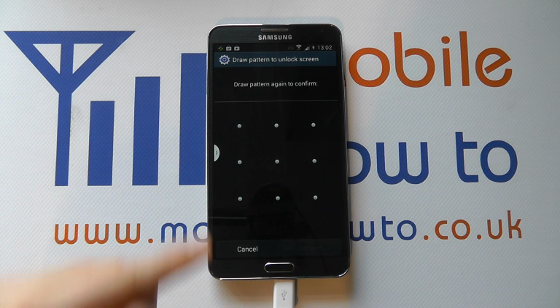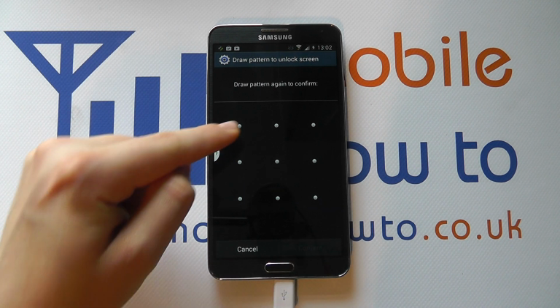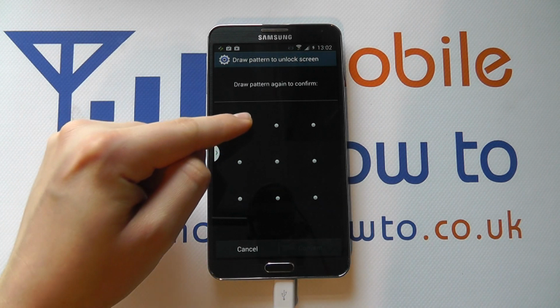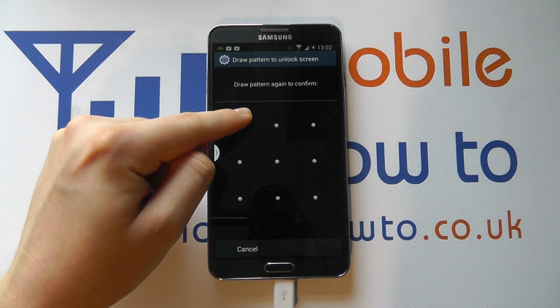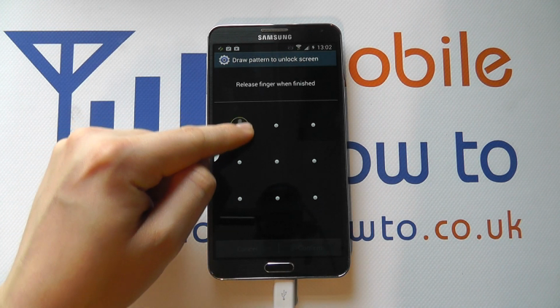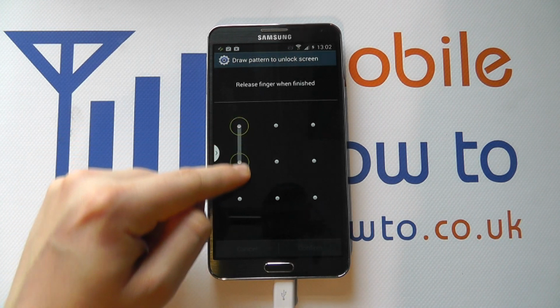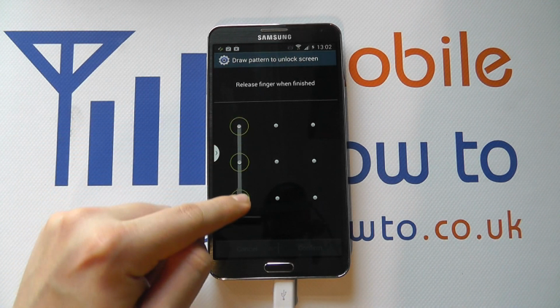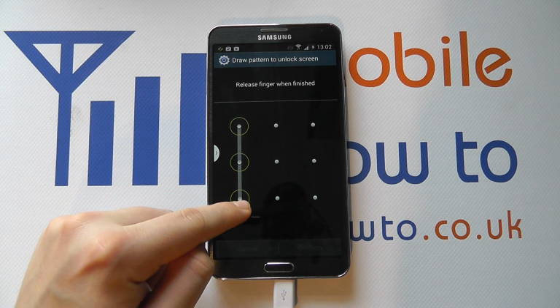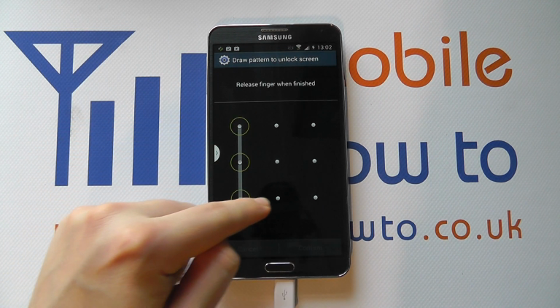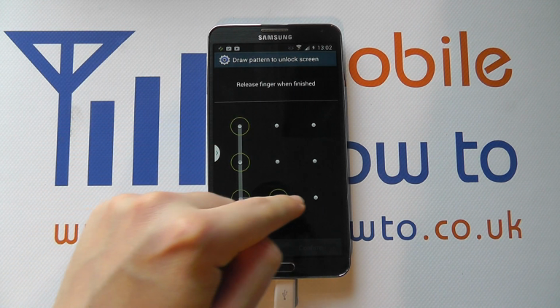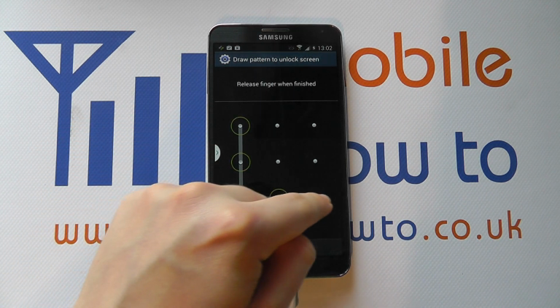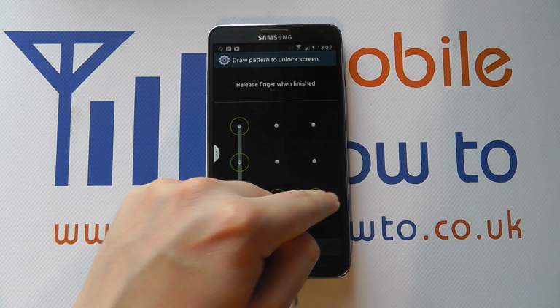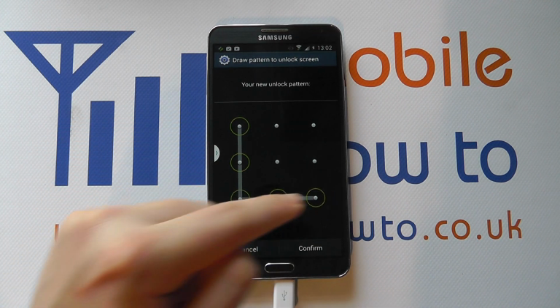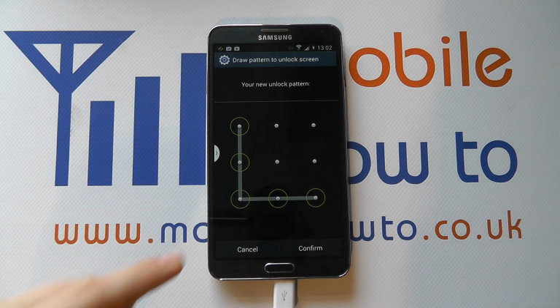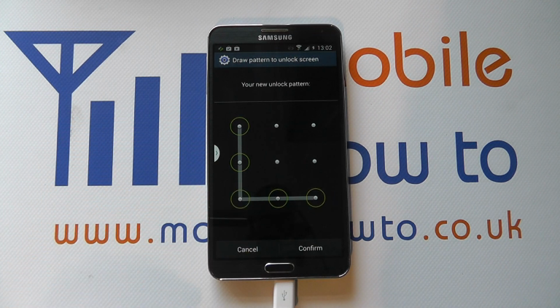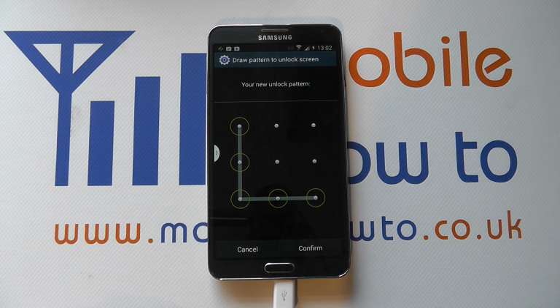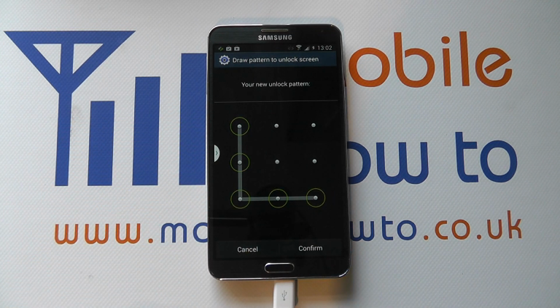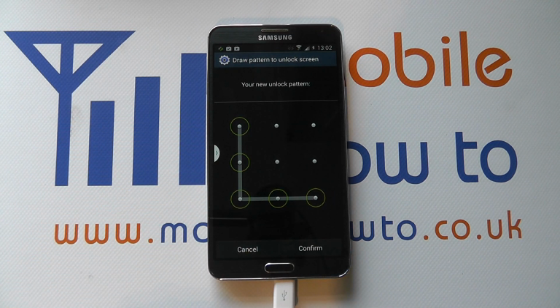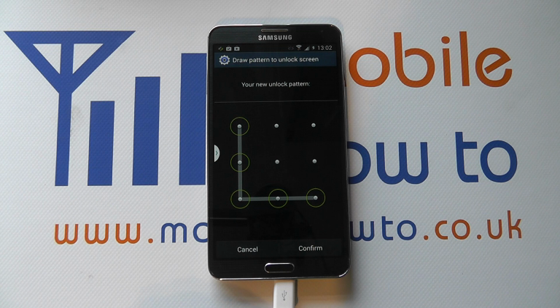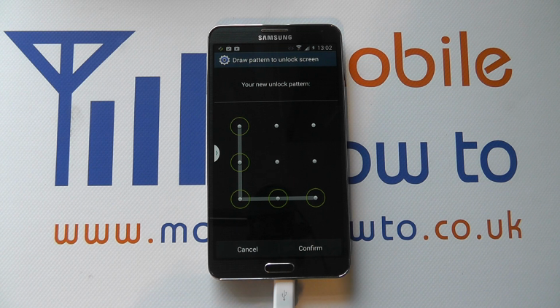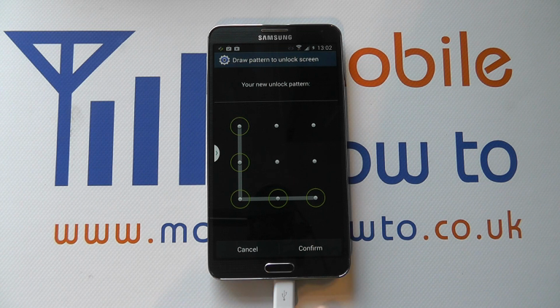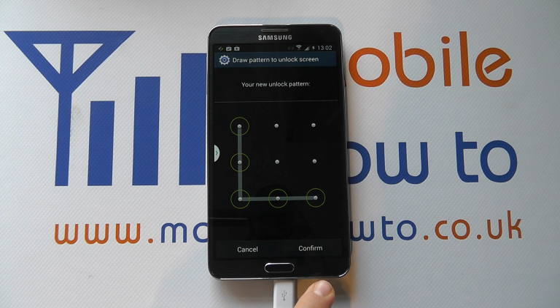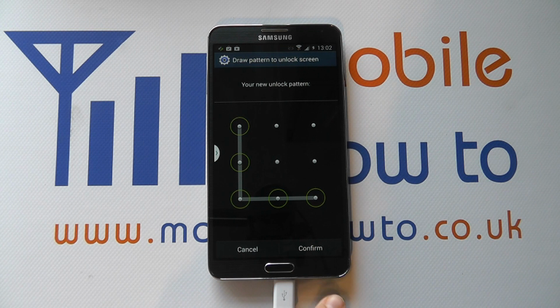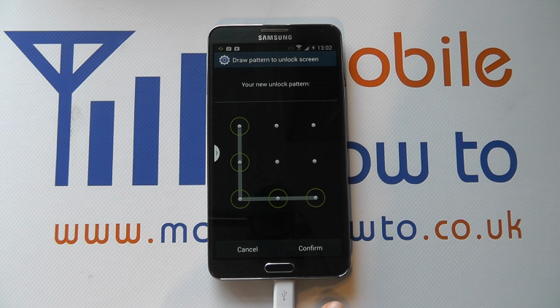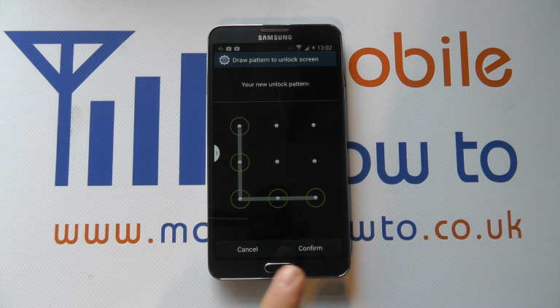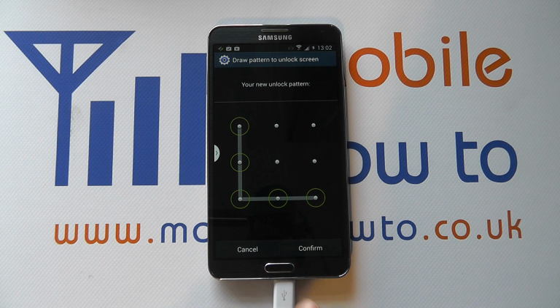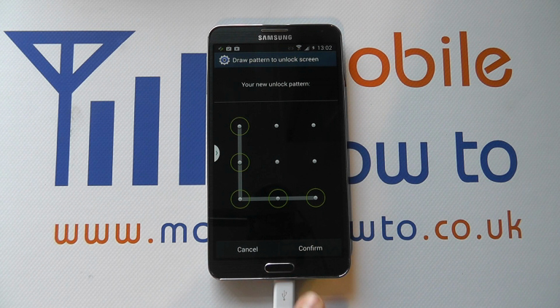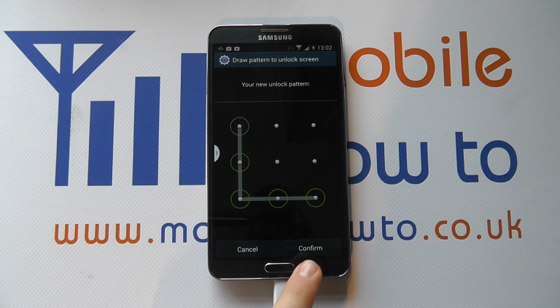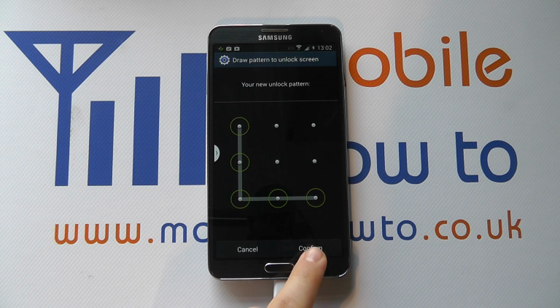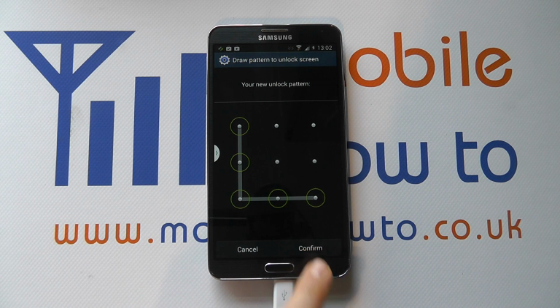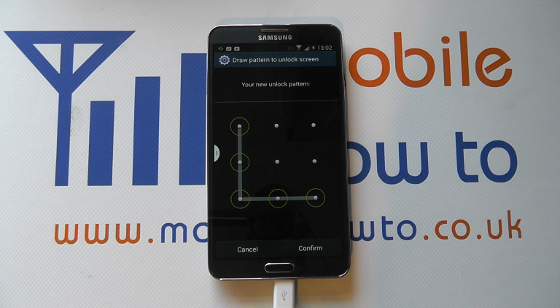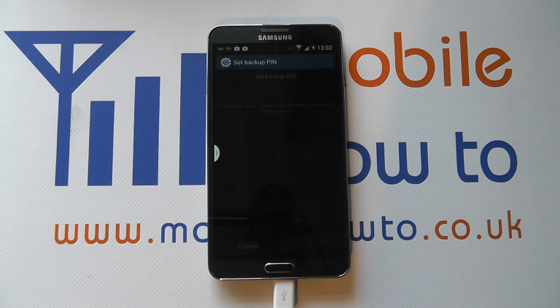You then have to enter the same pattern again to confirm the security procedure. Once happy, click Confirm.